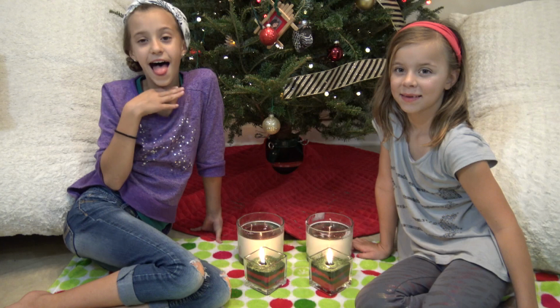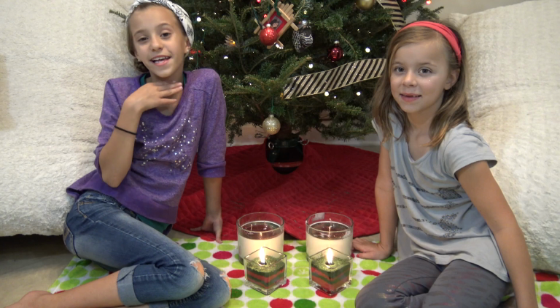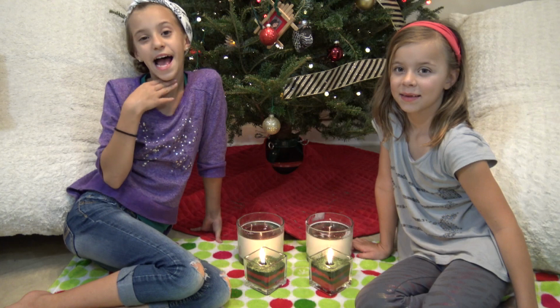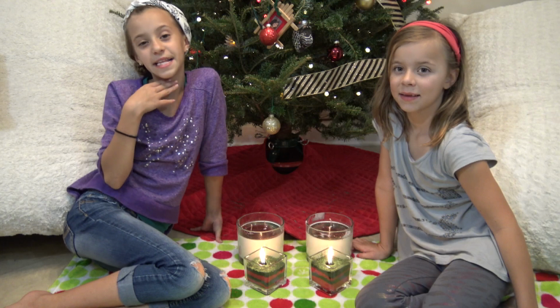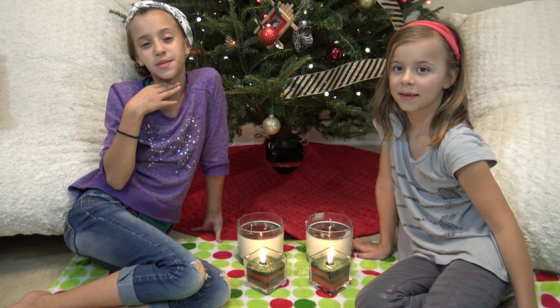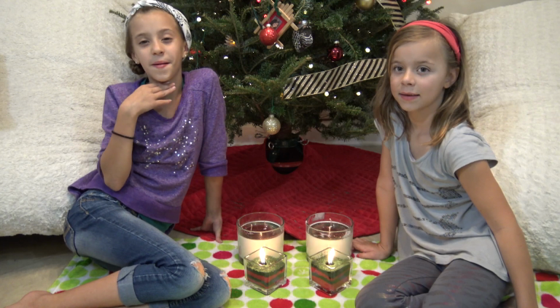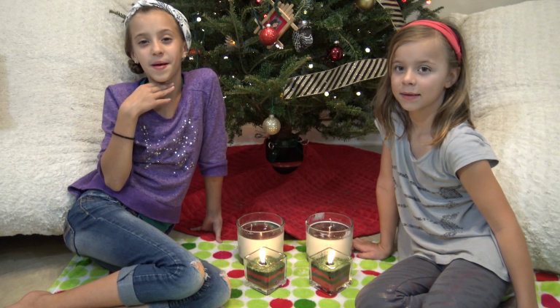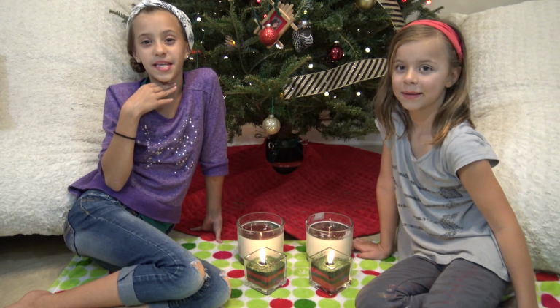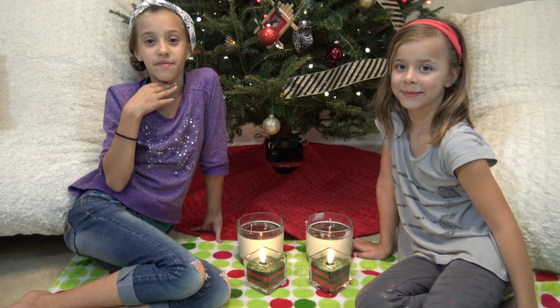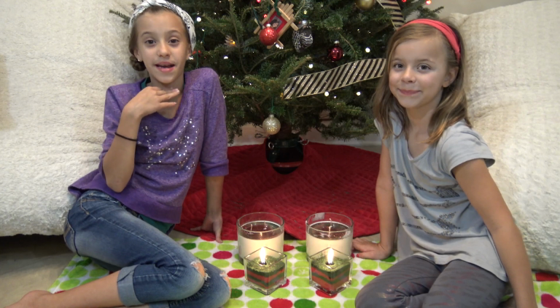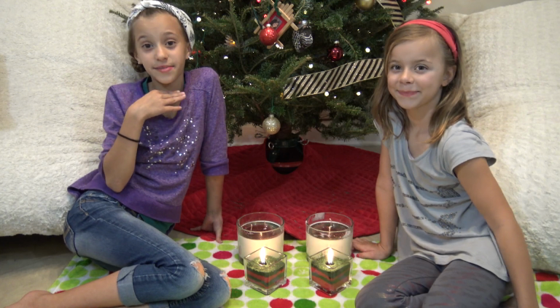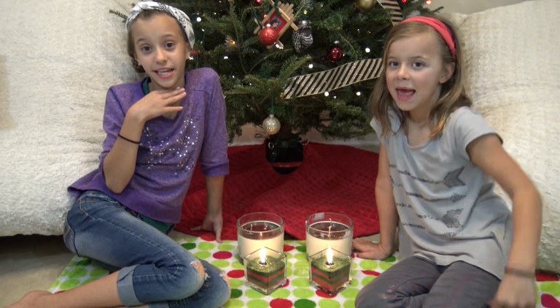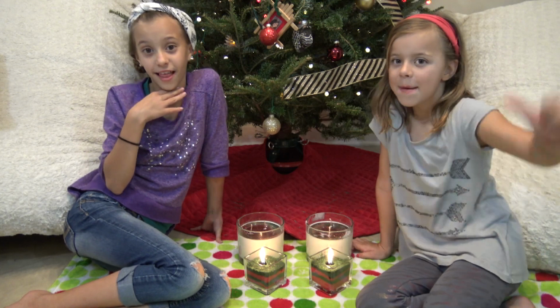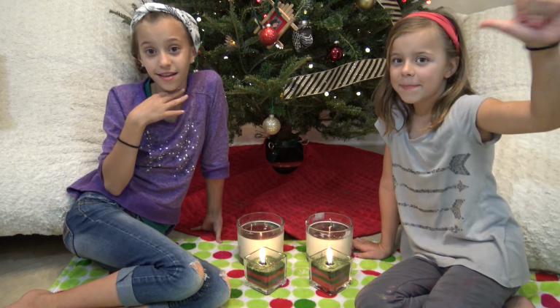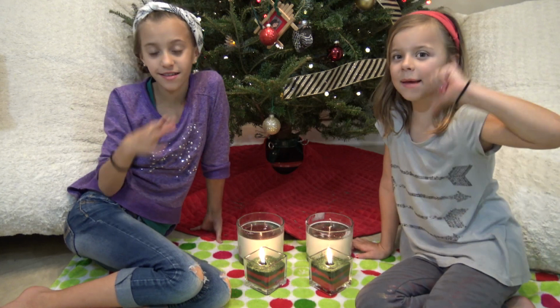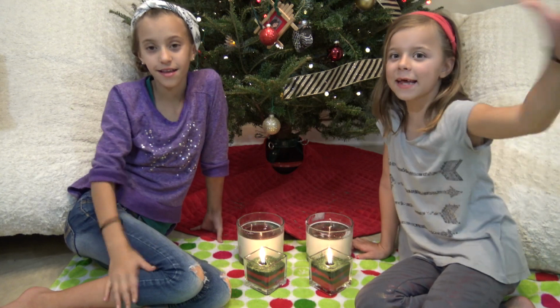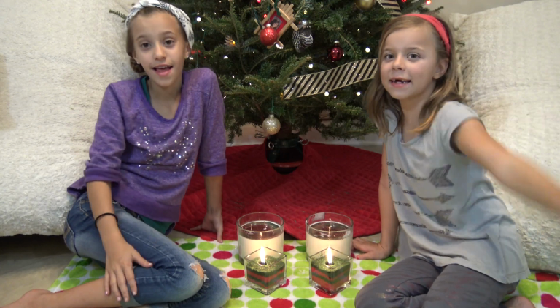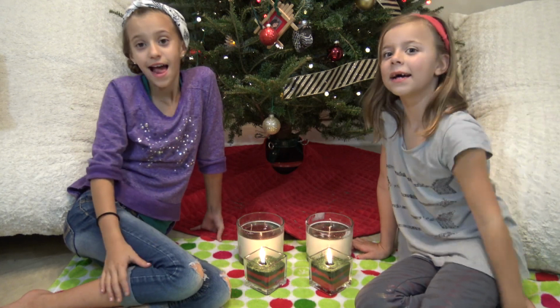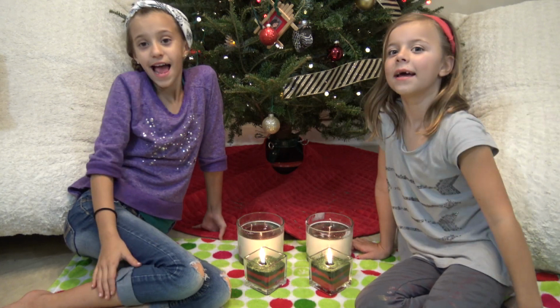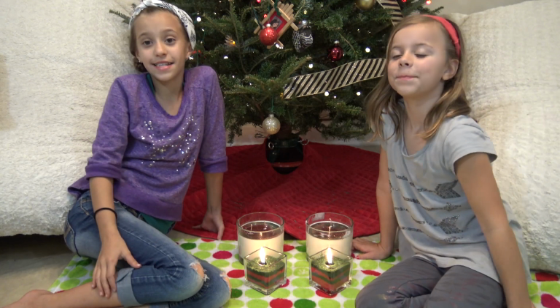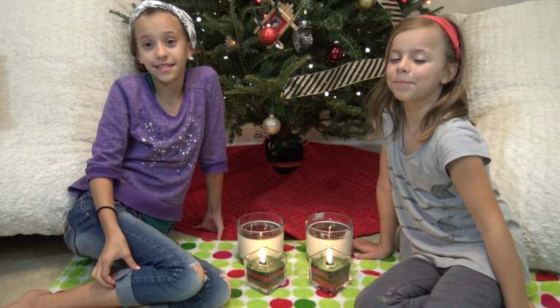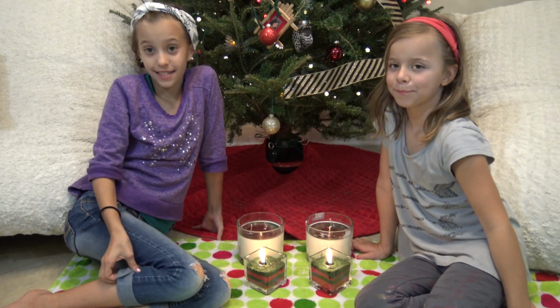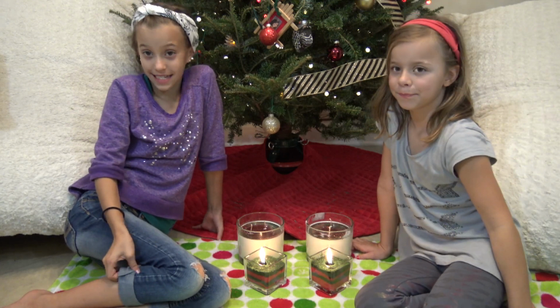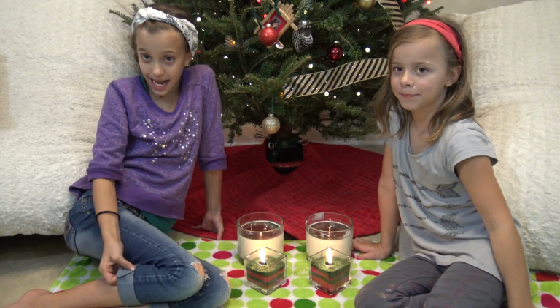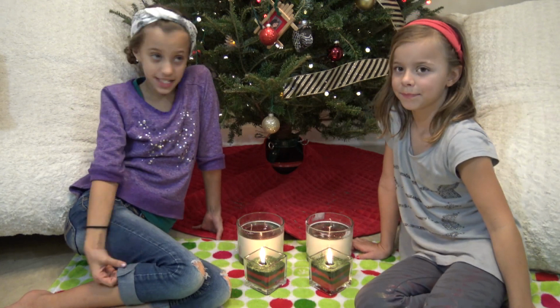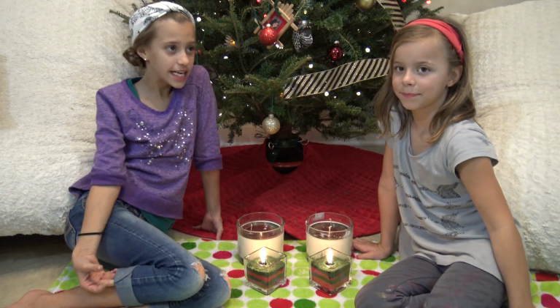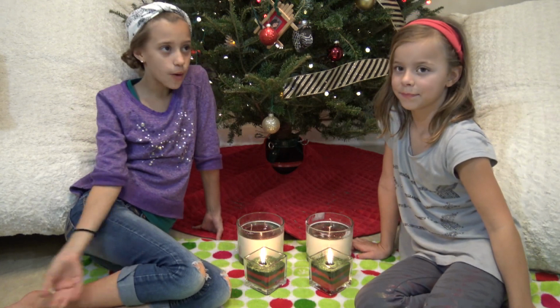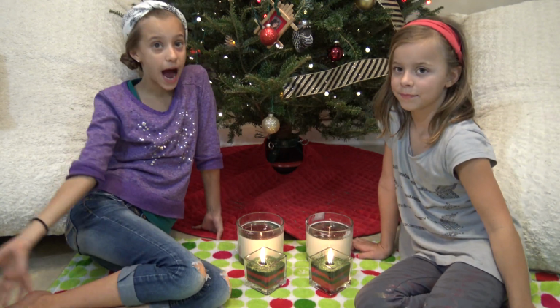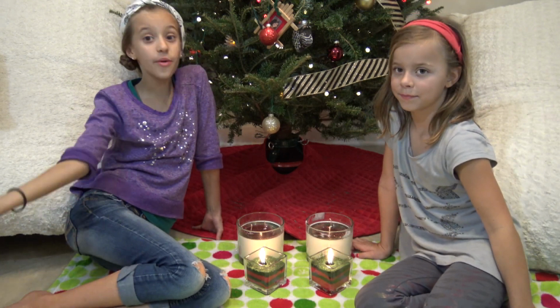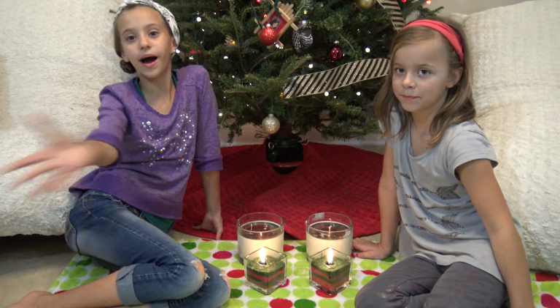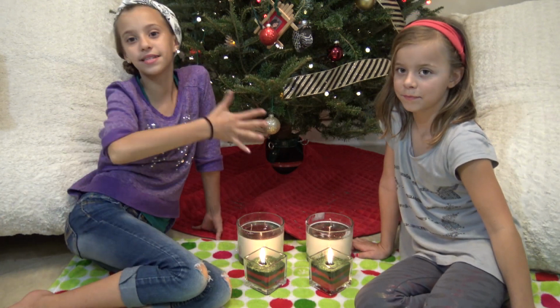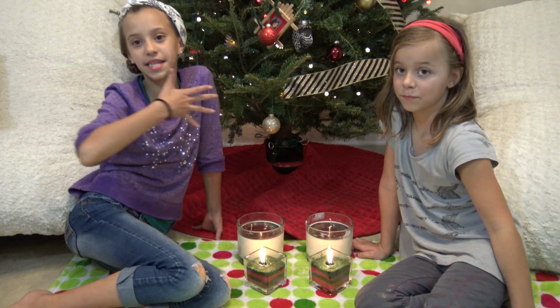Hey guys, it's Smelly Belly TV. My name is Shayla. My name is Dana. And today is DIY Wednesday.